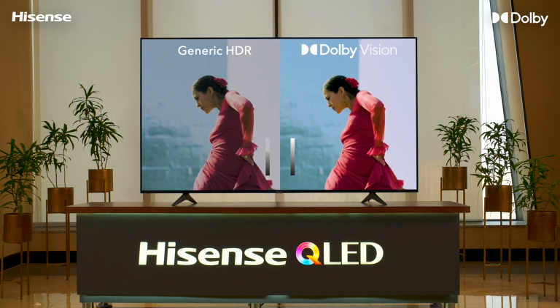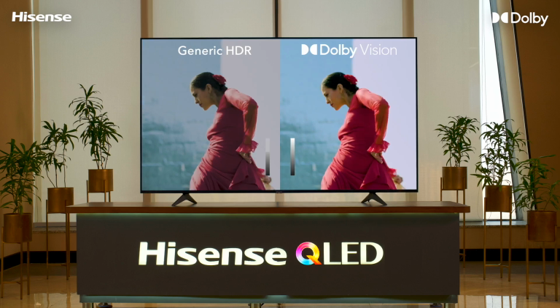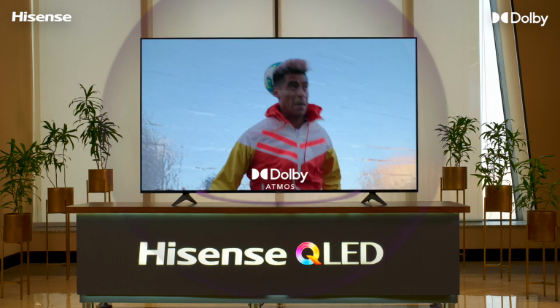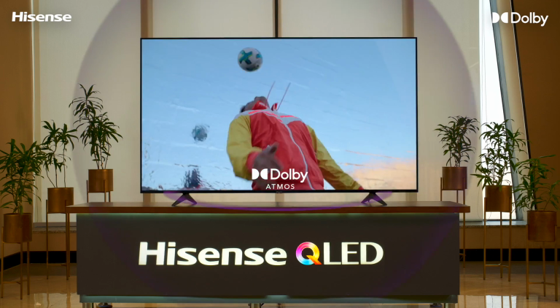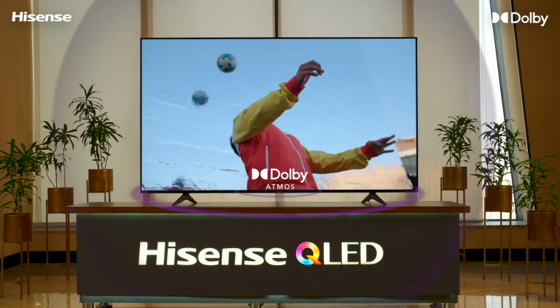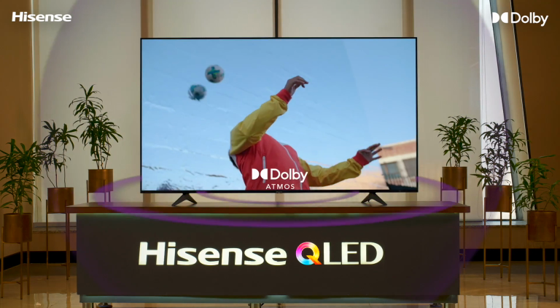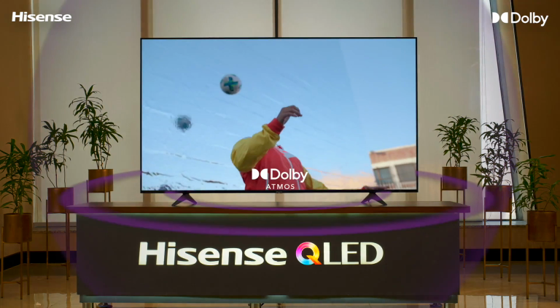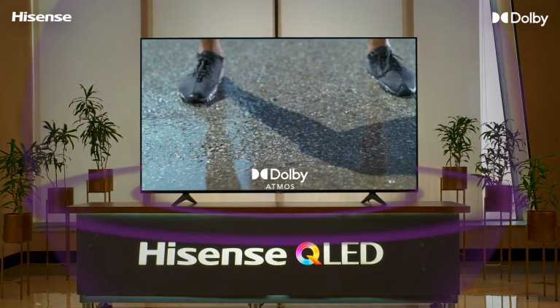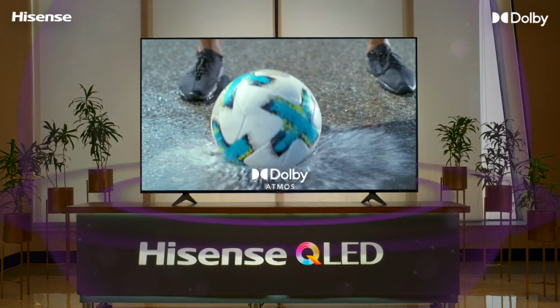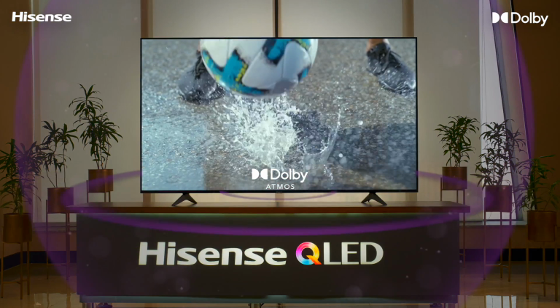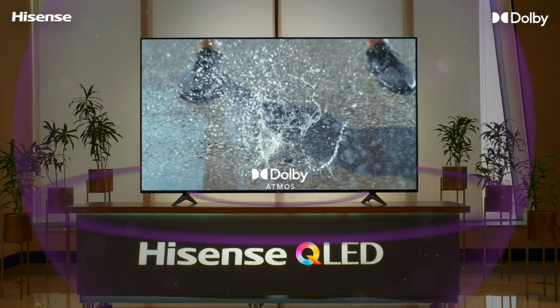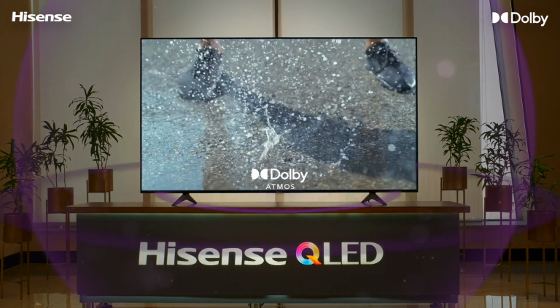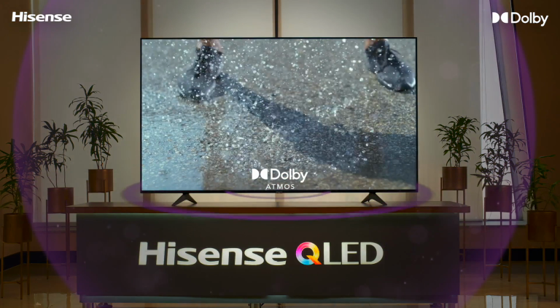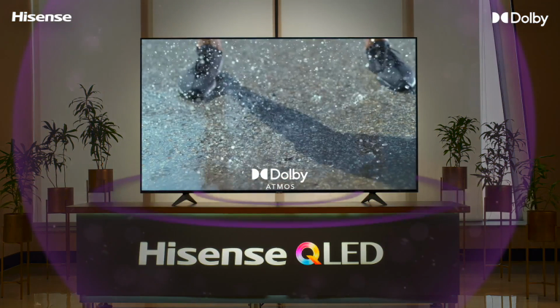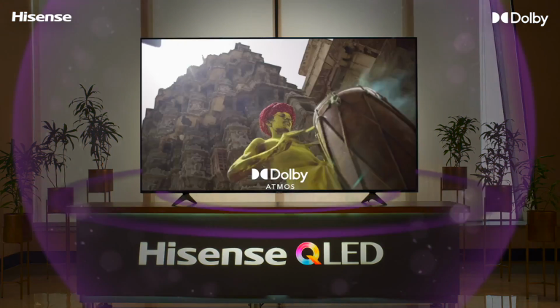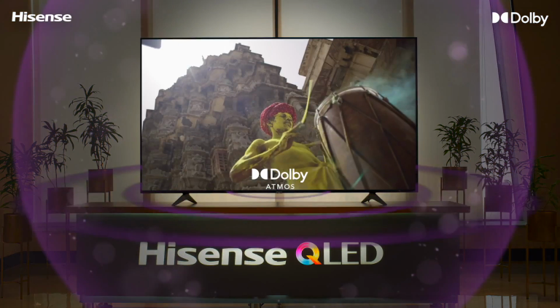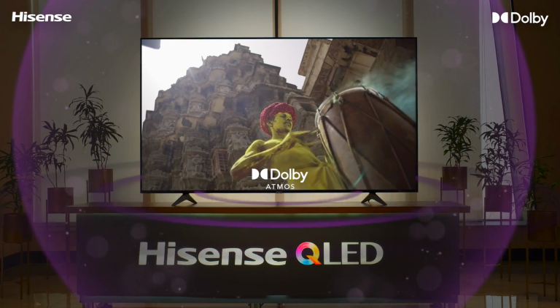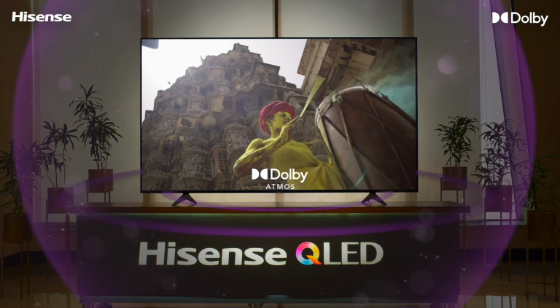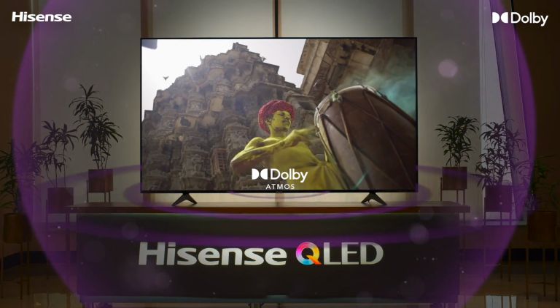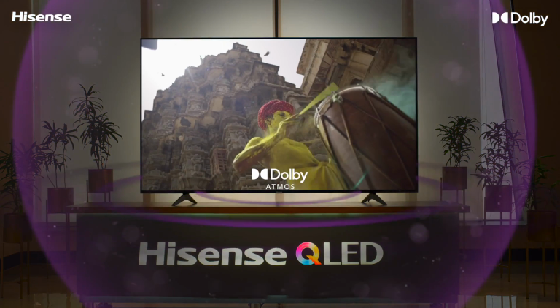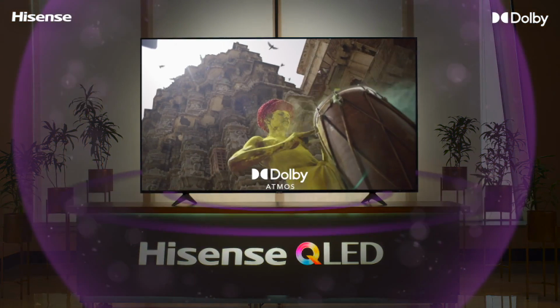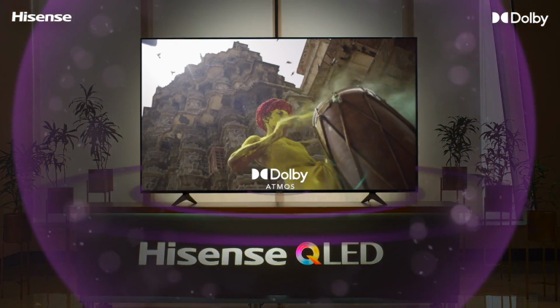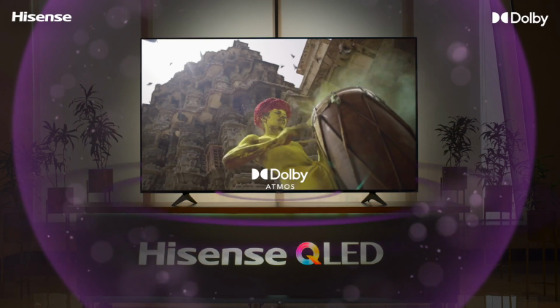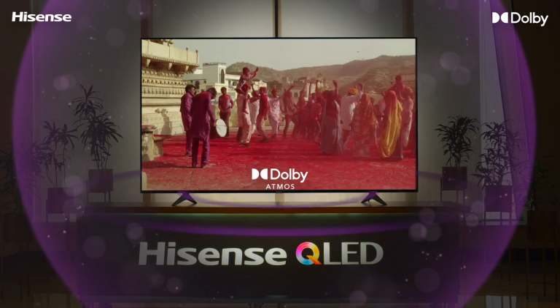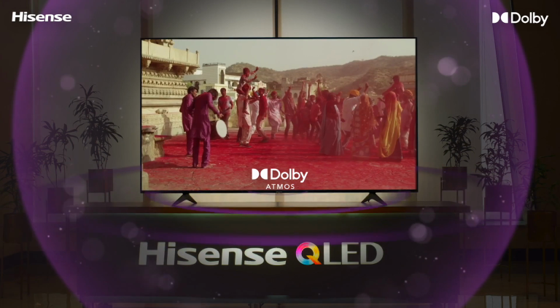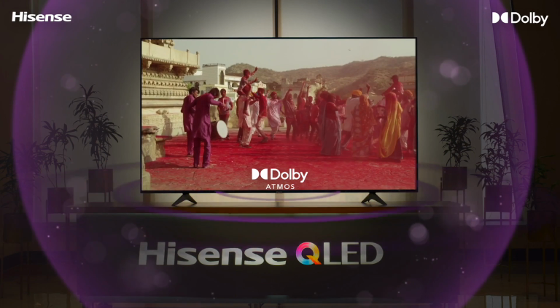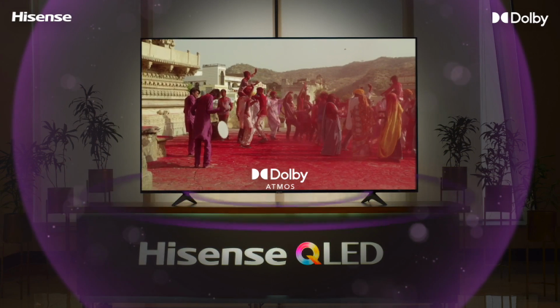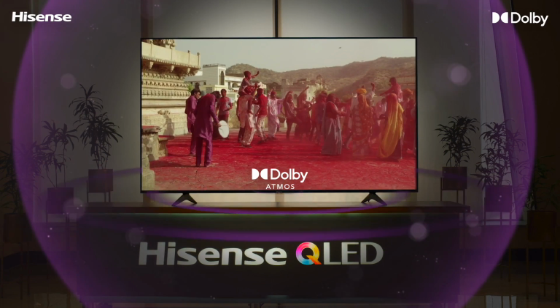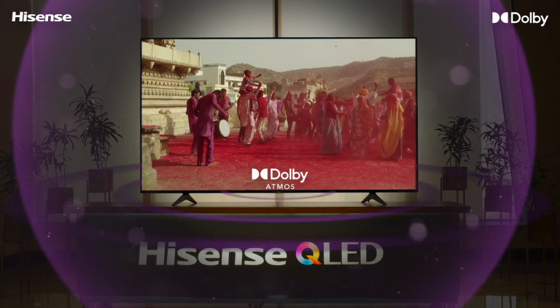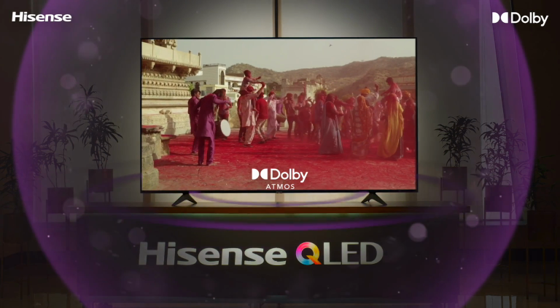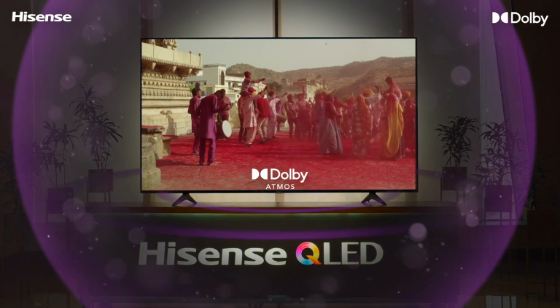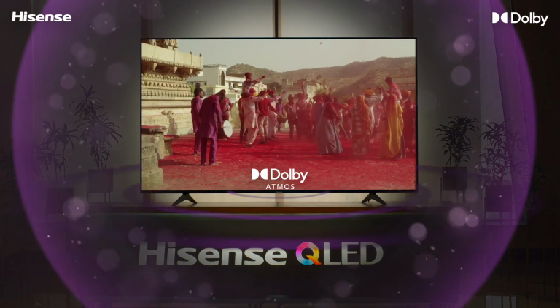Immerse yourself in sound you can feel all around you with Dolby Atmos, with immense depth, clarity and details.